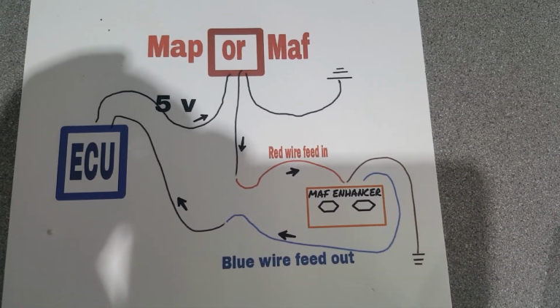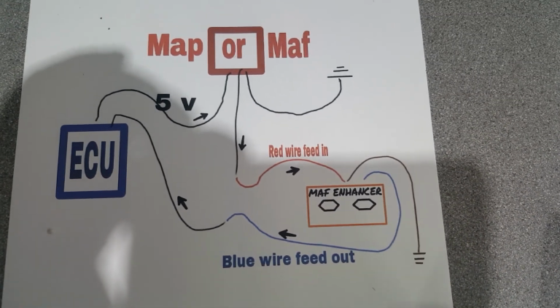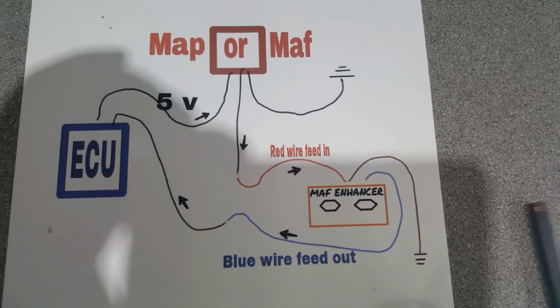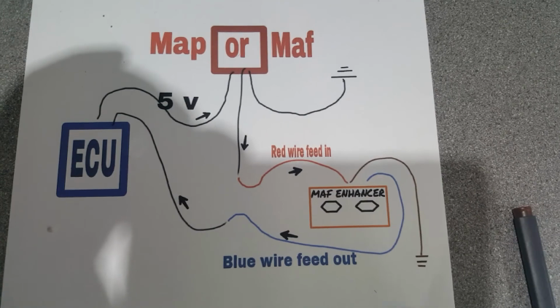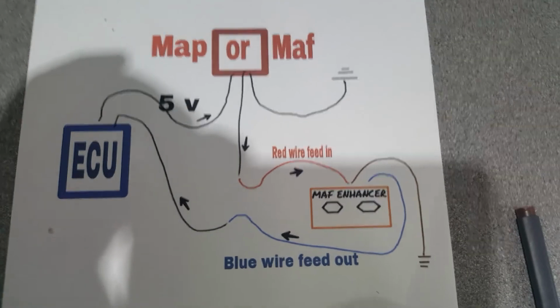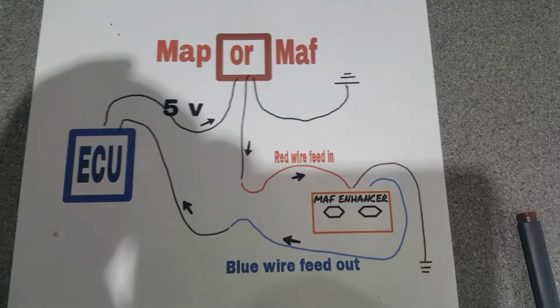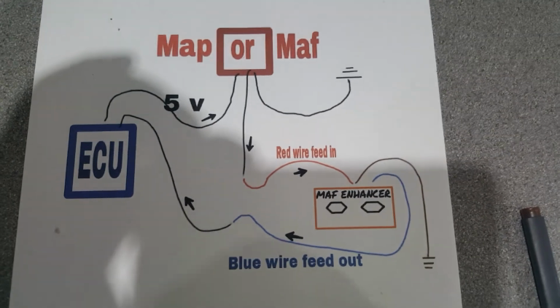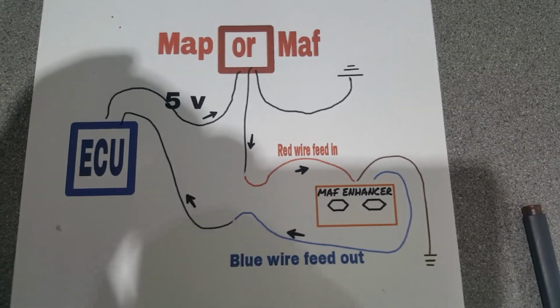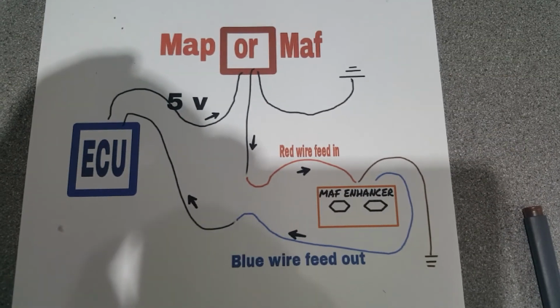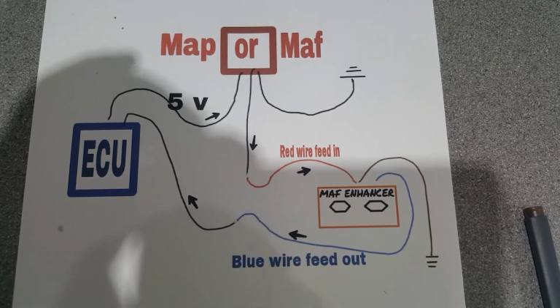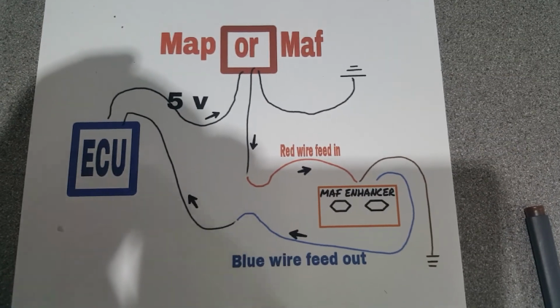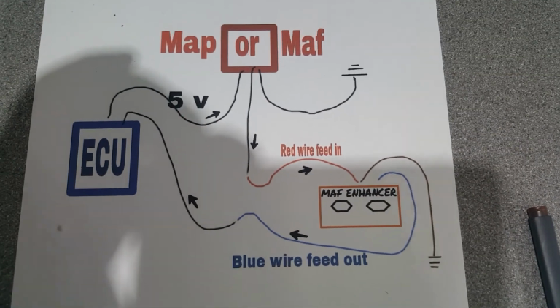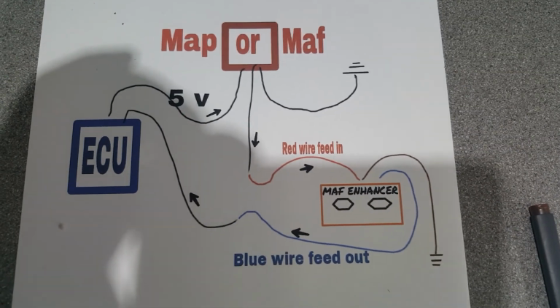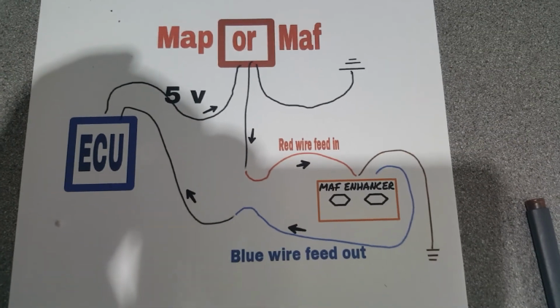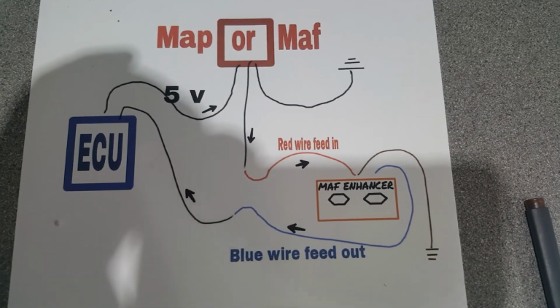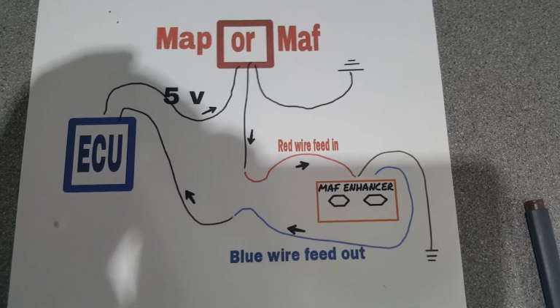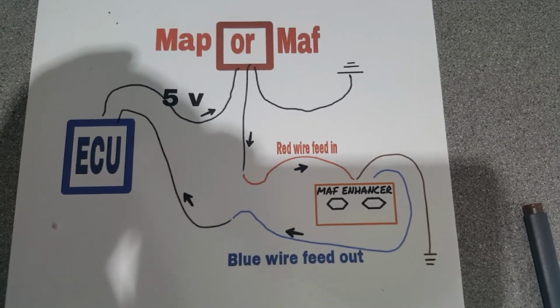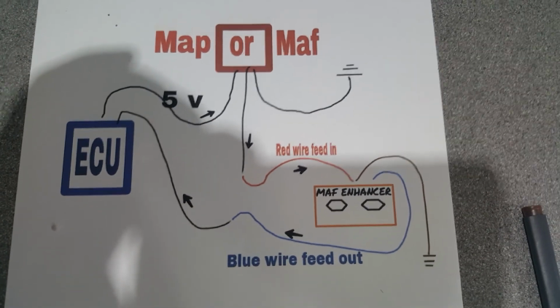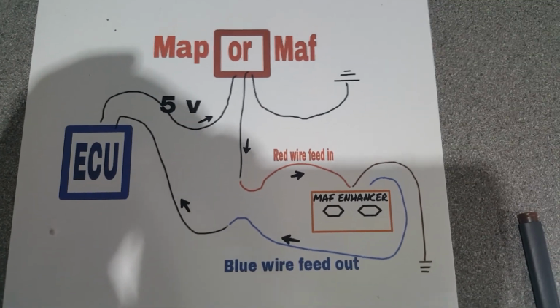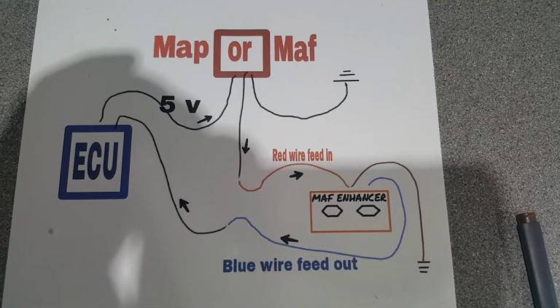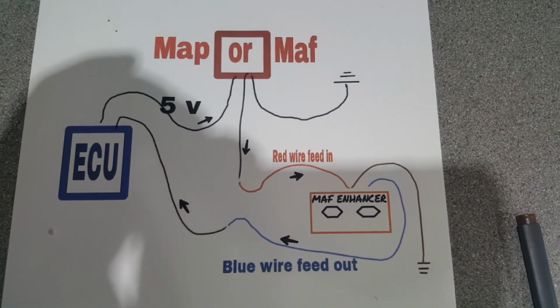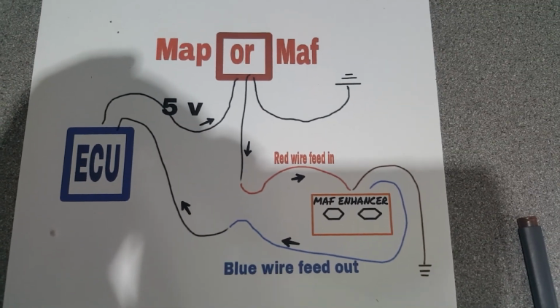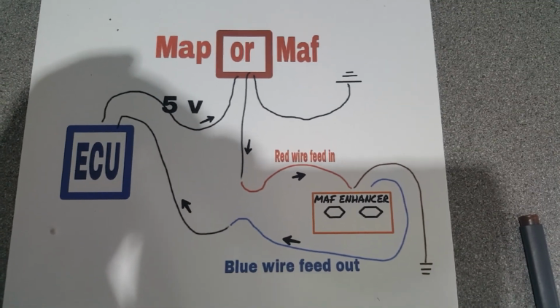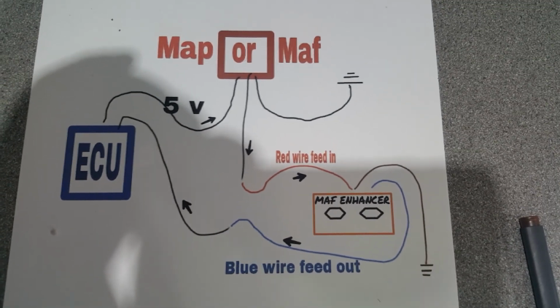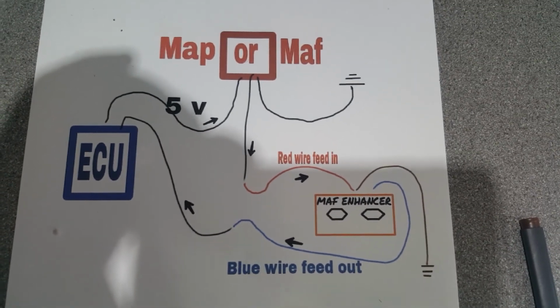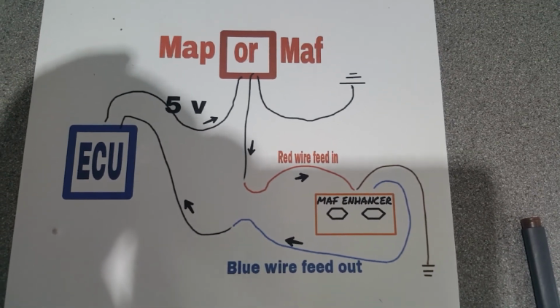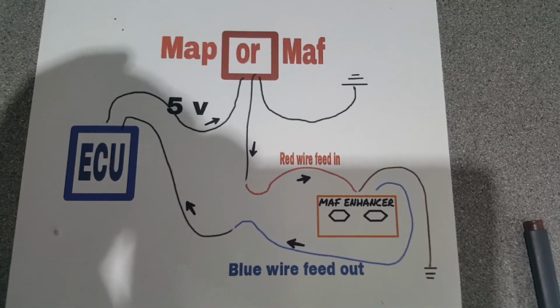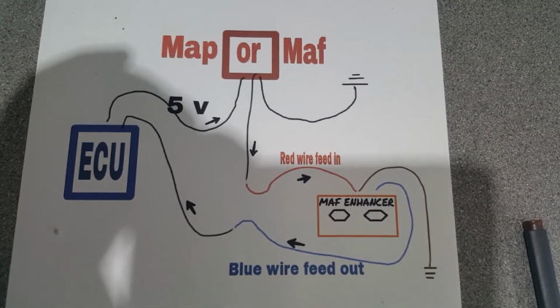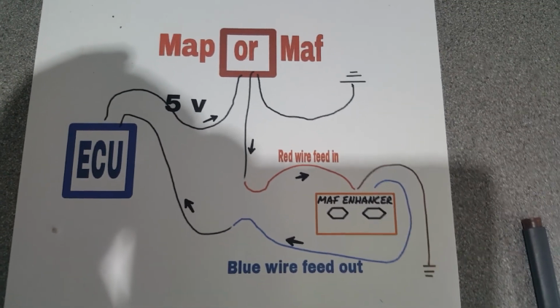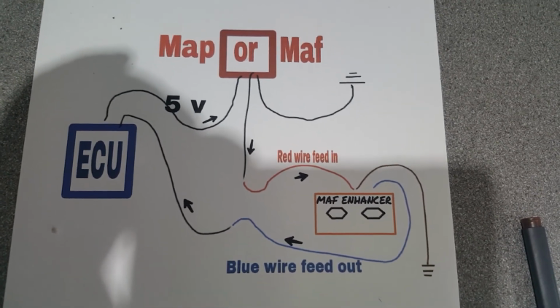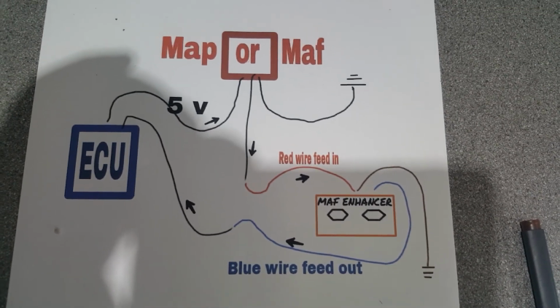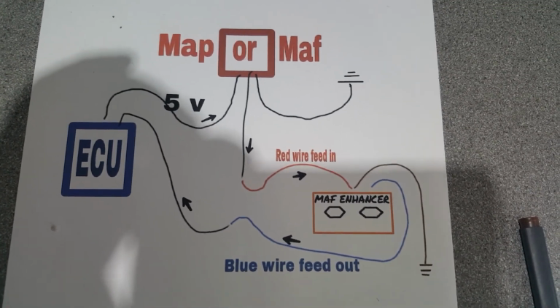That's it — that's all there is to the wiring. Thank you very much for viewing, cheers, bye.